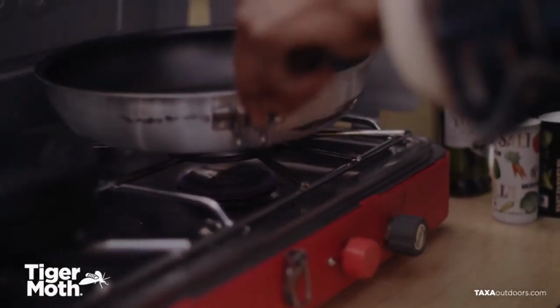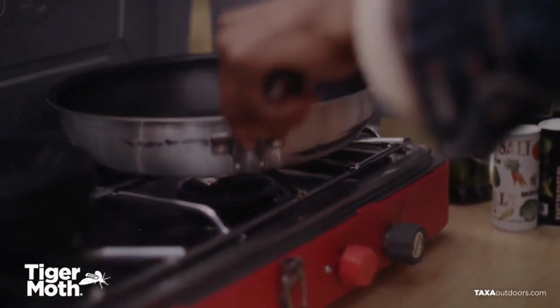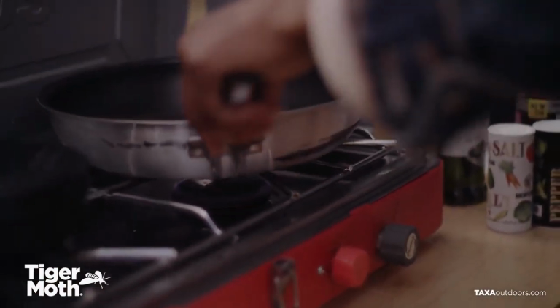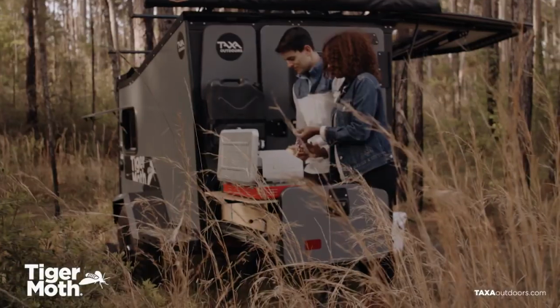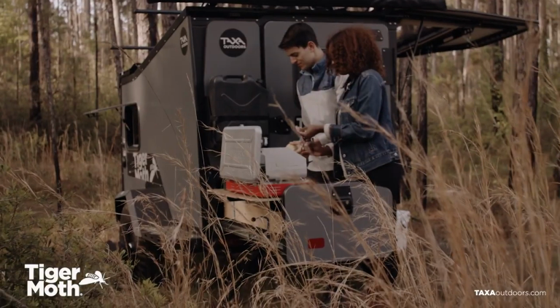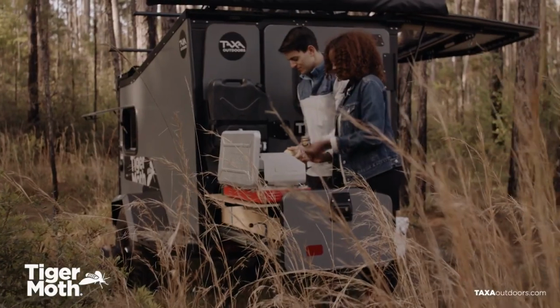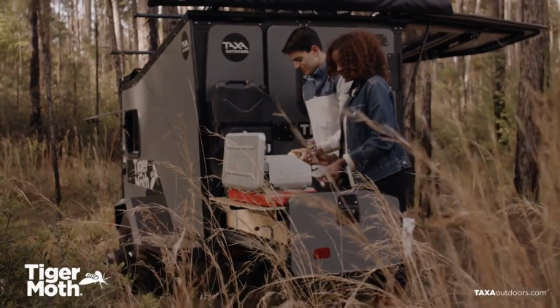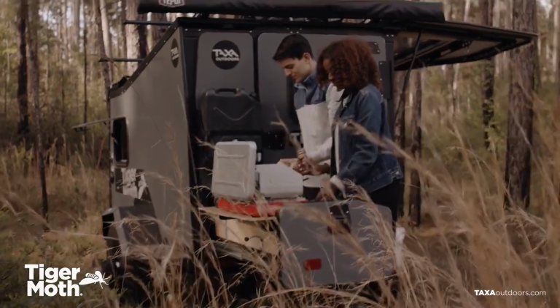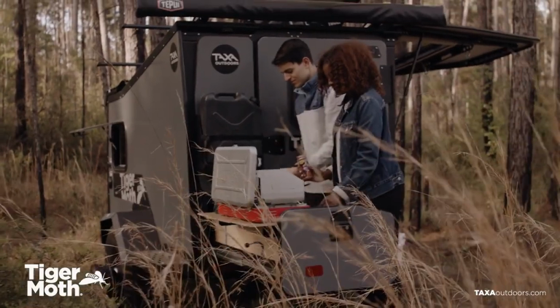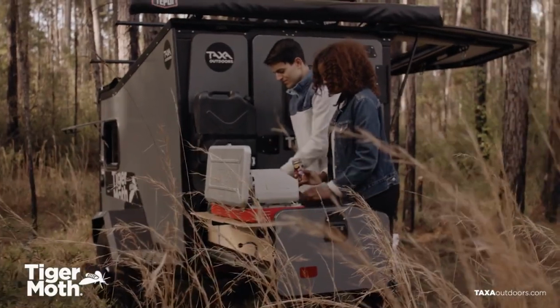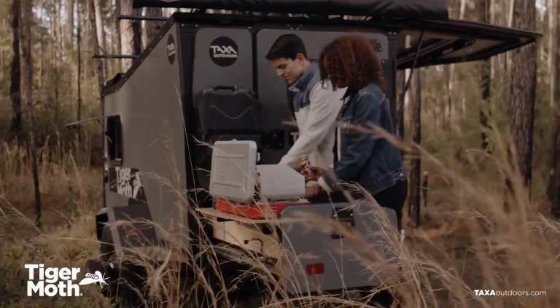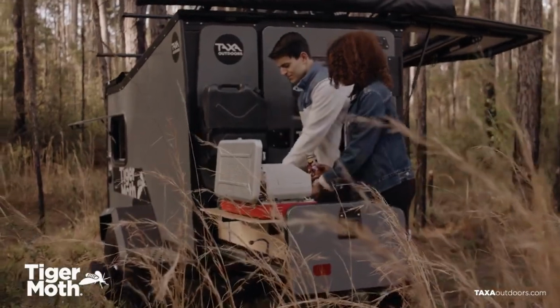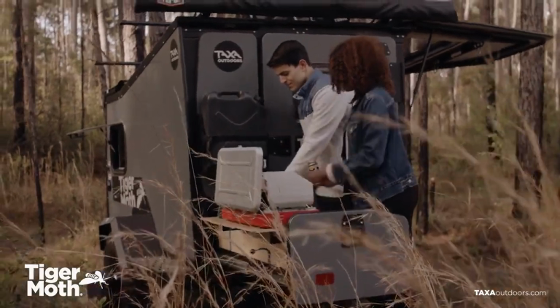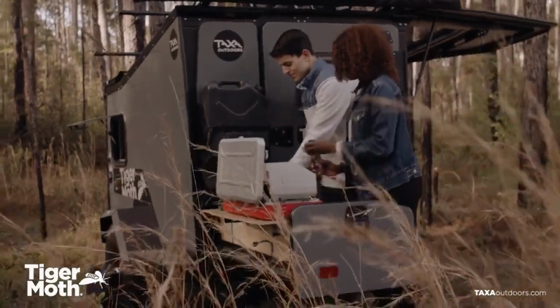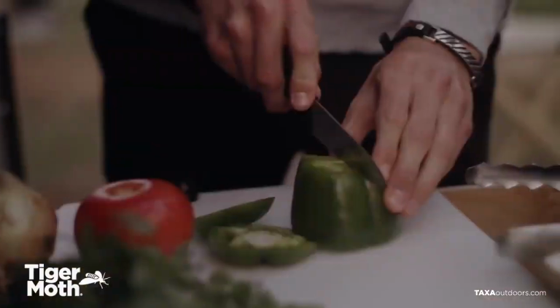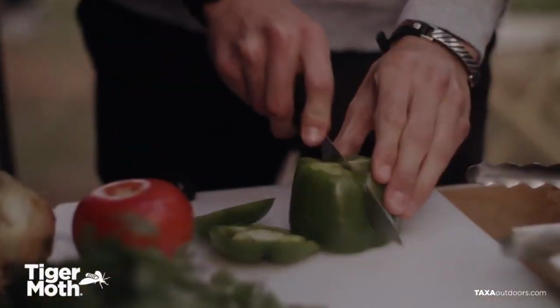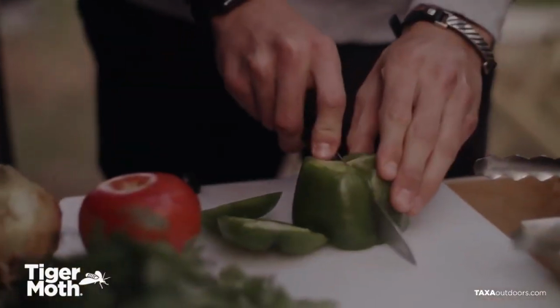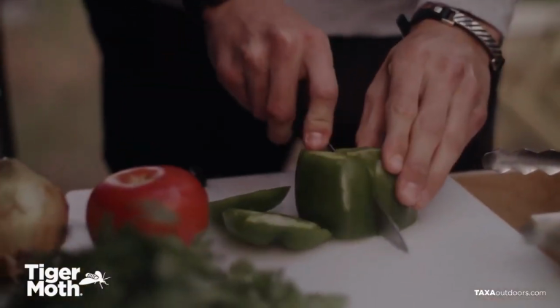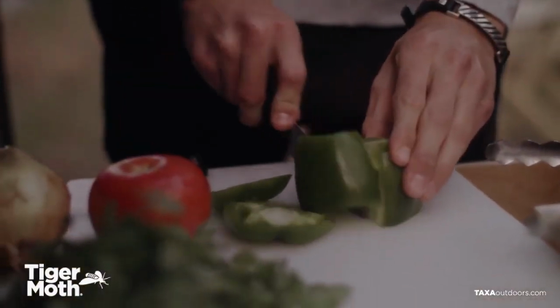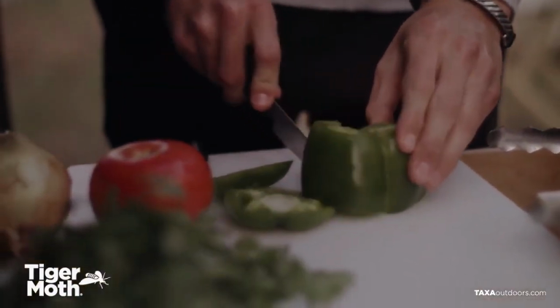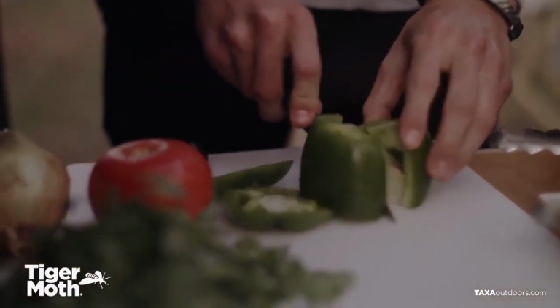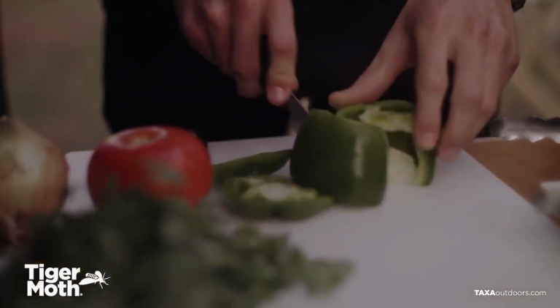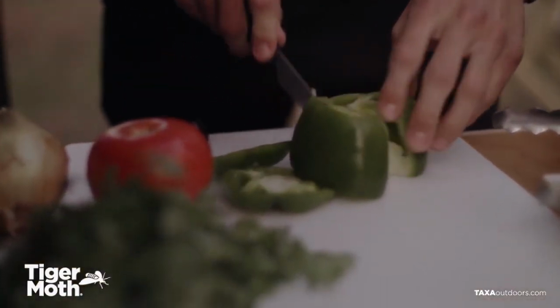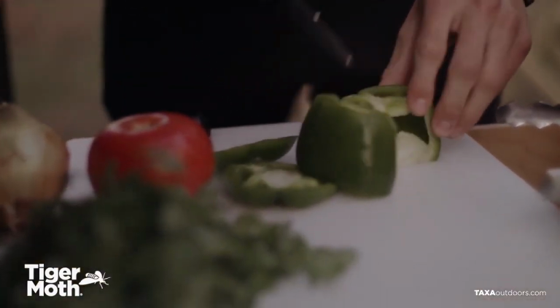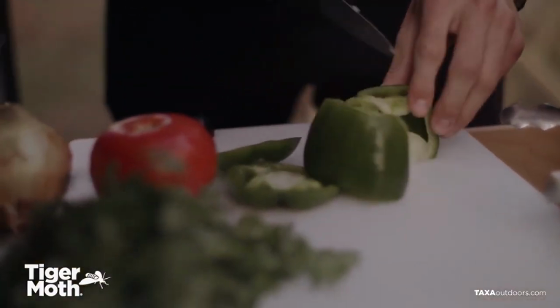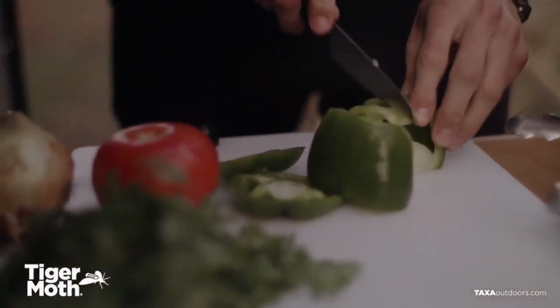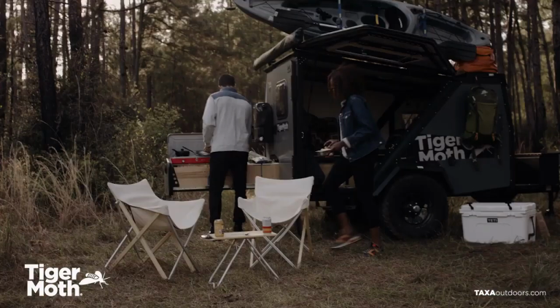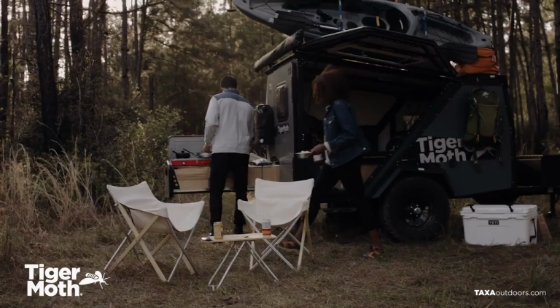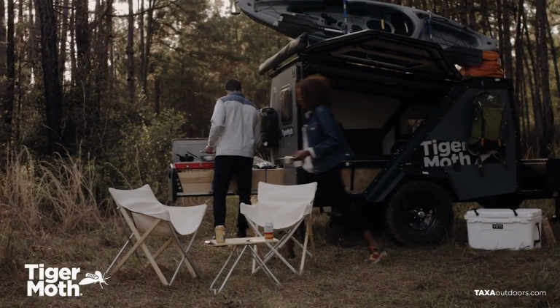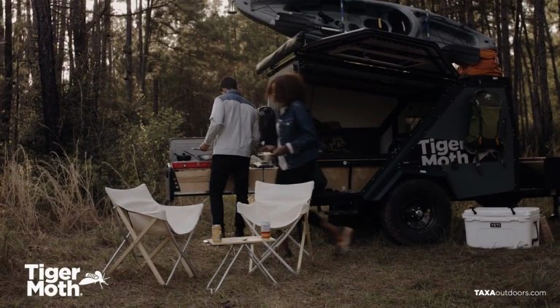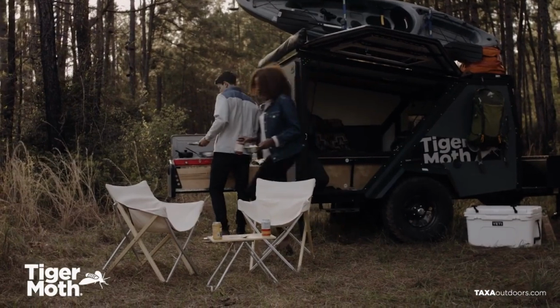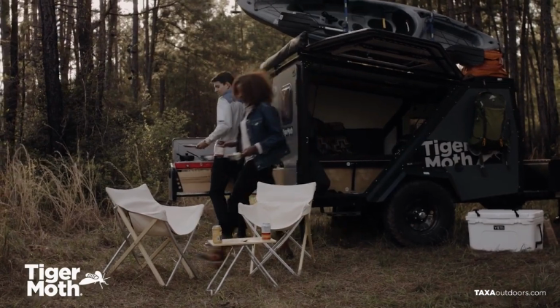The kitchen slides out to reveal a big counter and a stove with two burners. You also get a roof rack, power outlets, and USB outlets for your convenience.